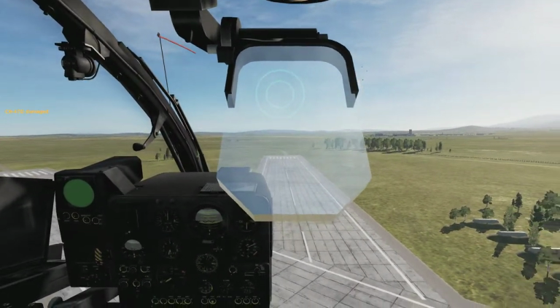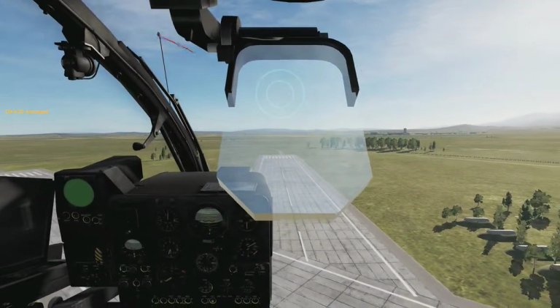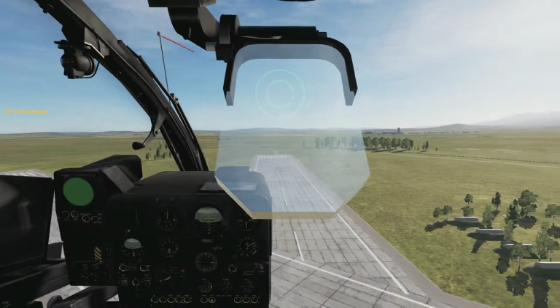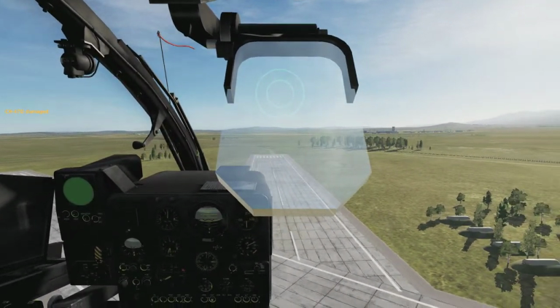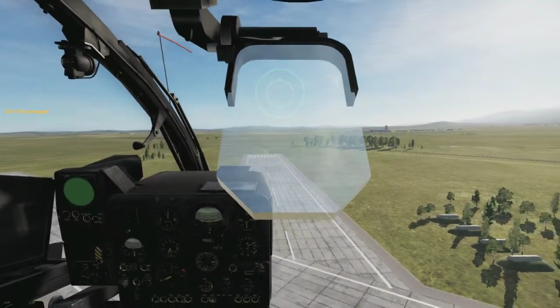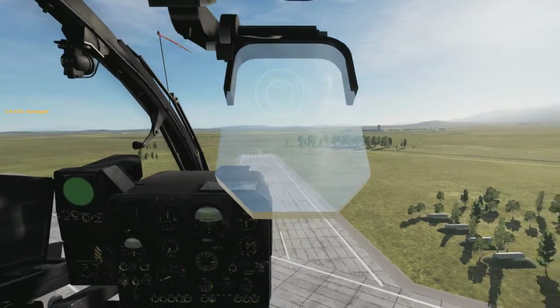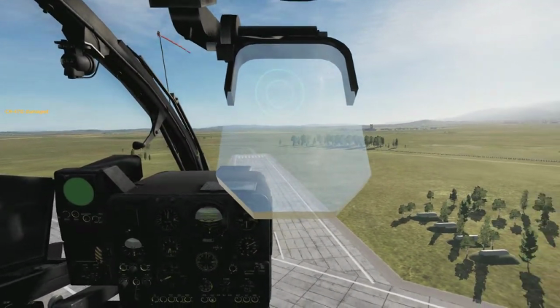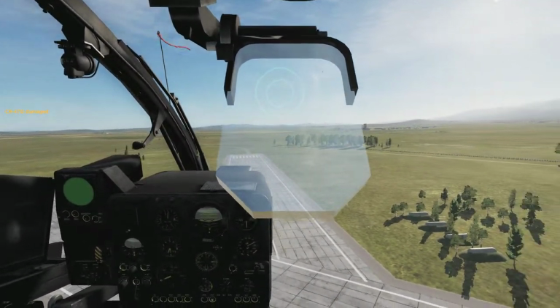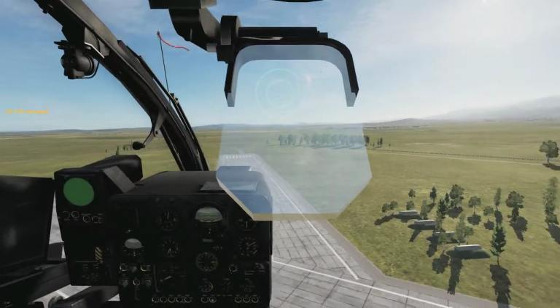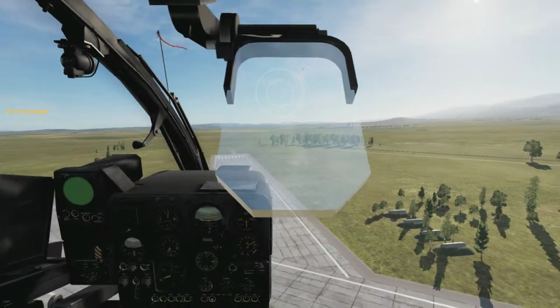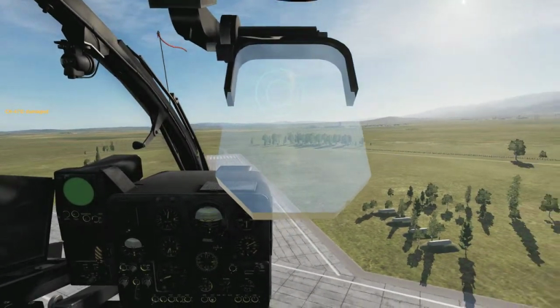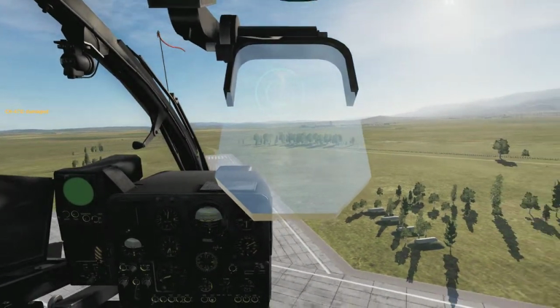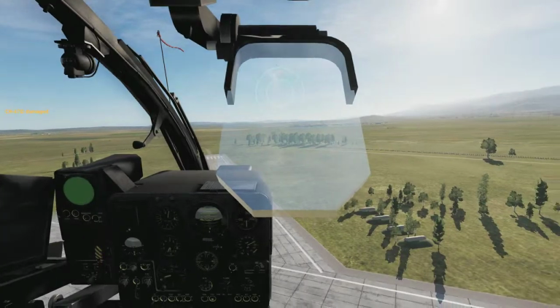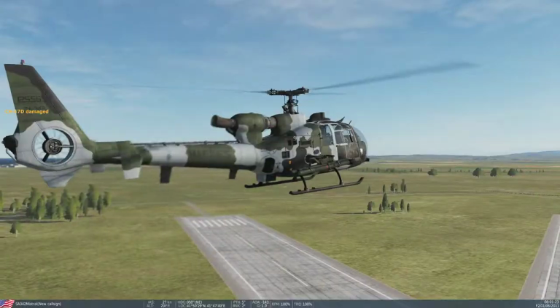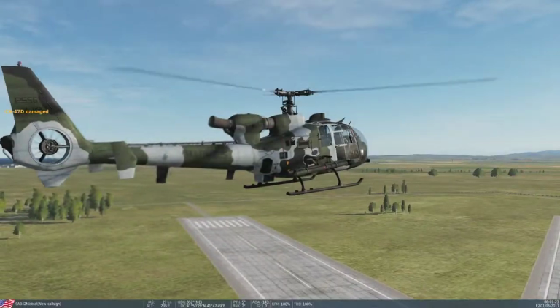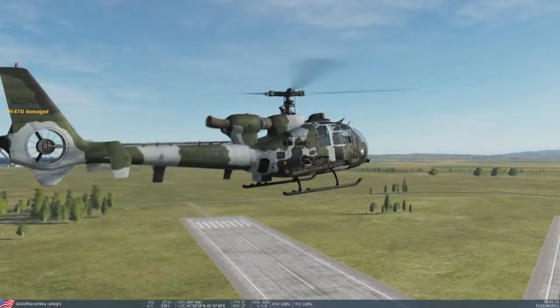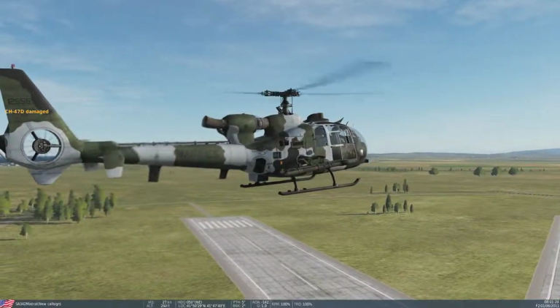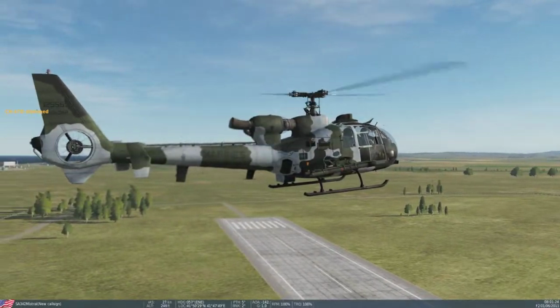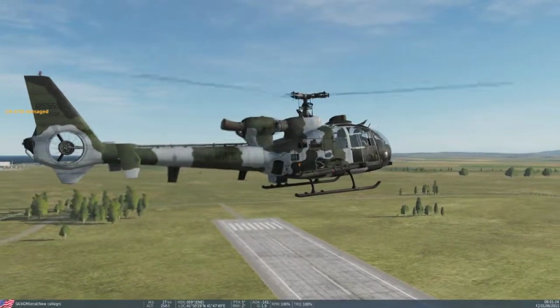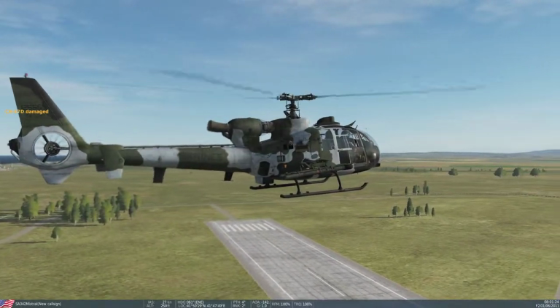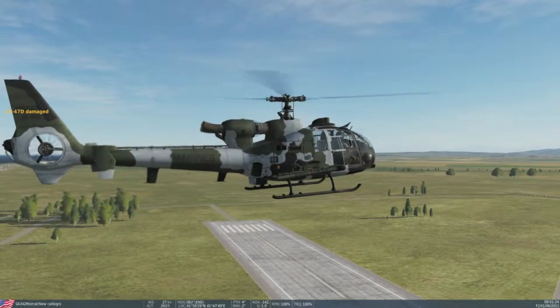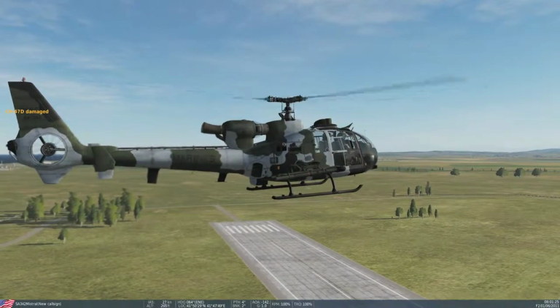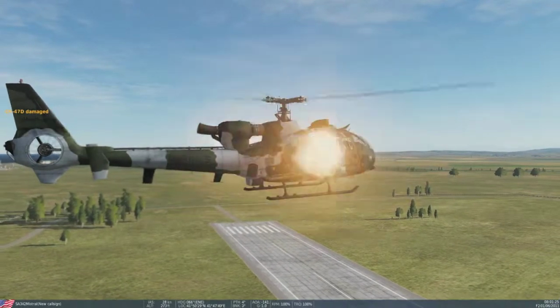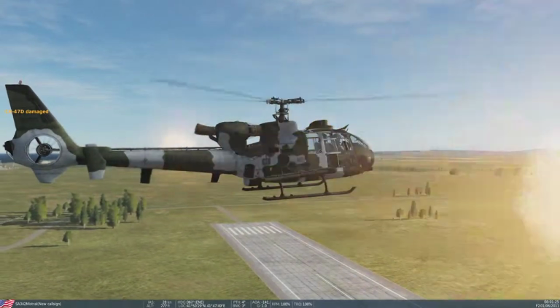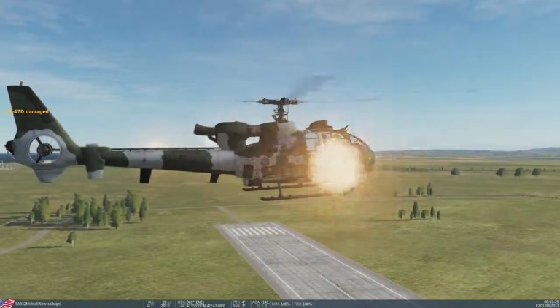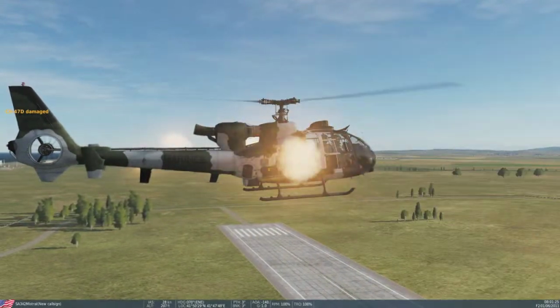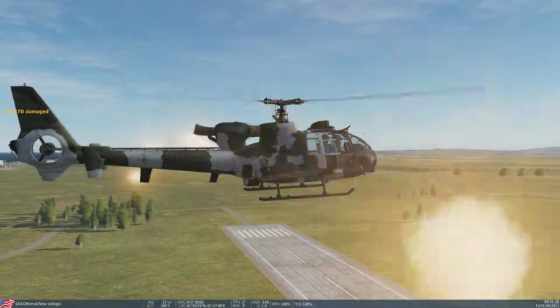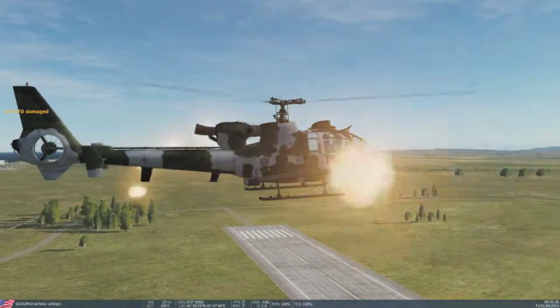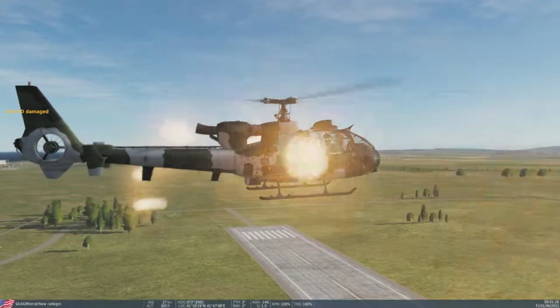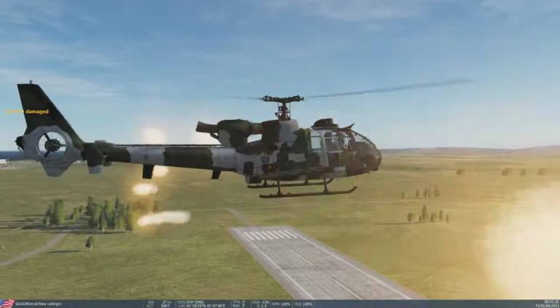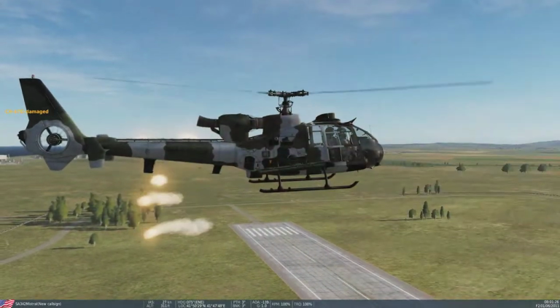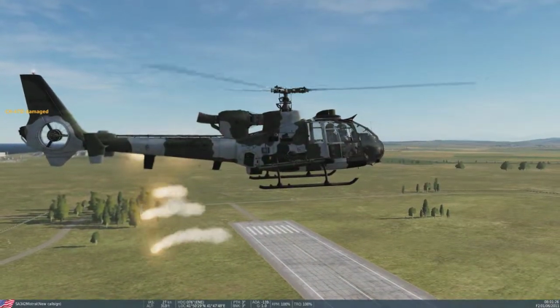To launch your flares, press the start dispense button on your collective. That's it.